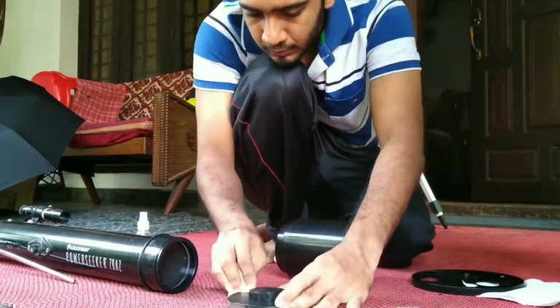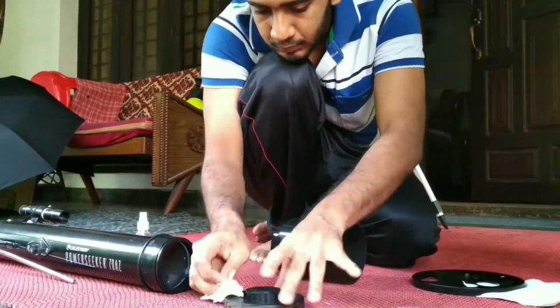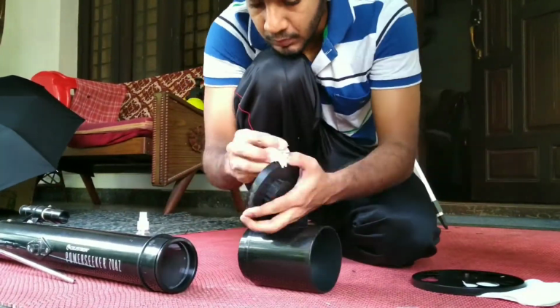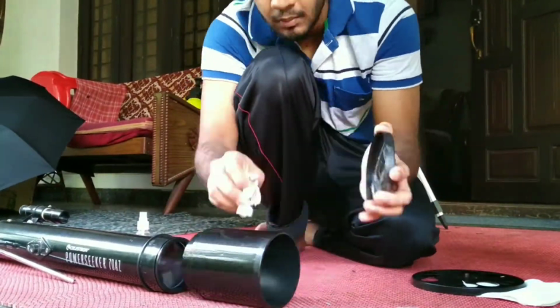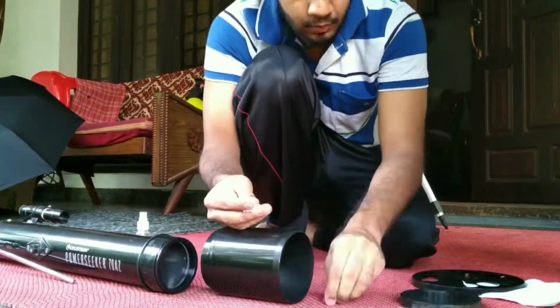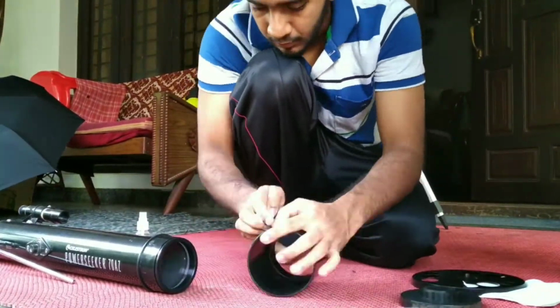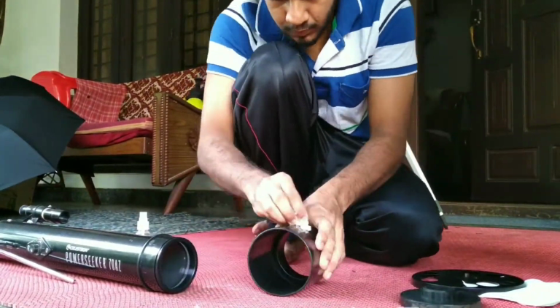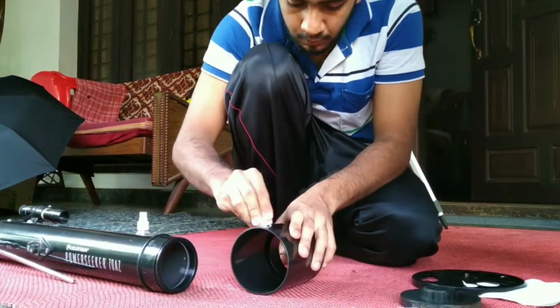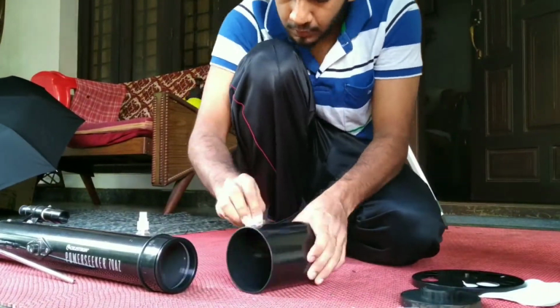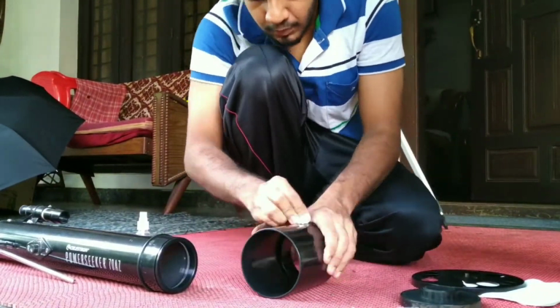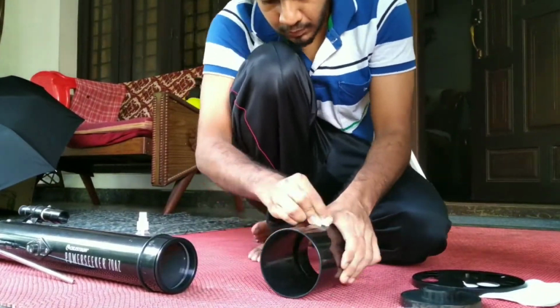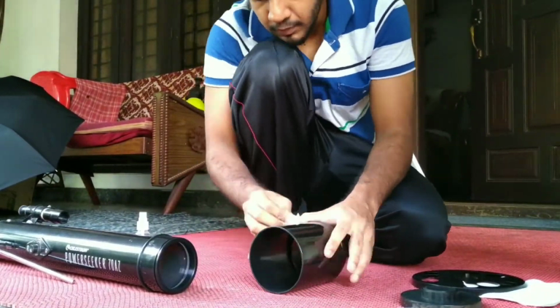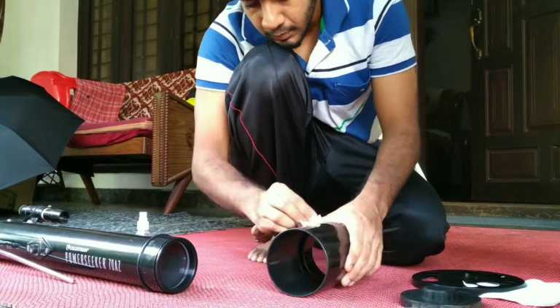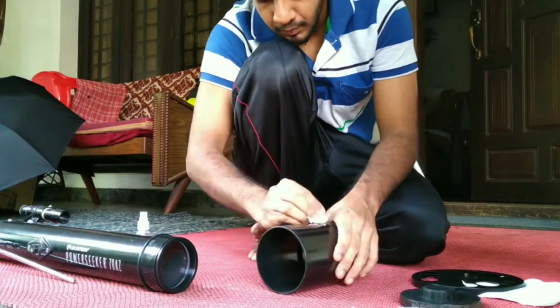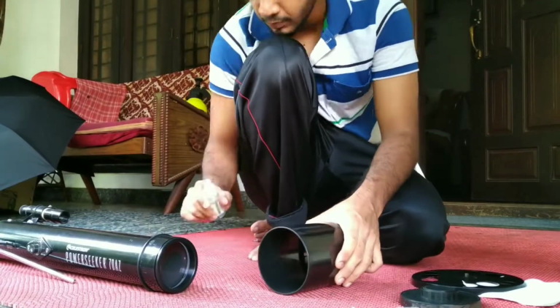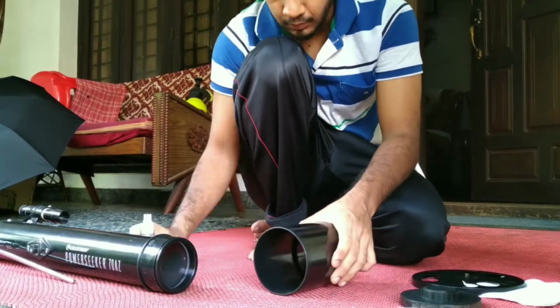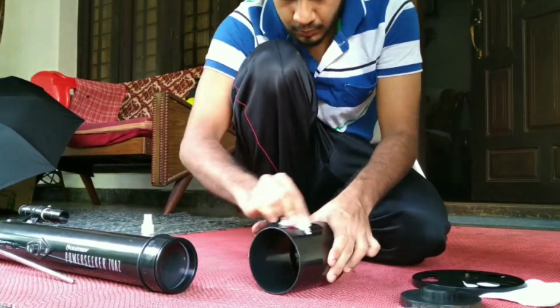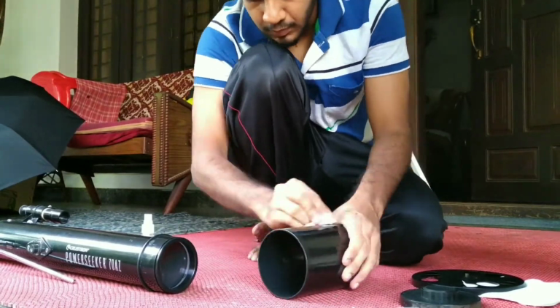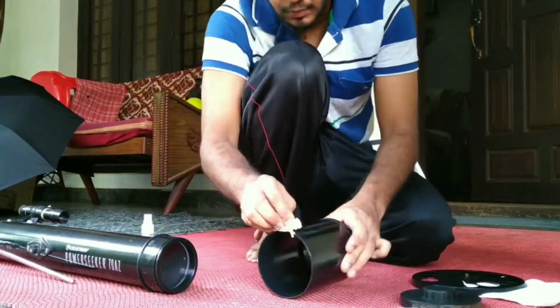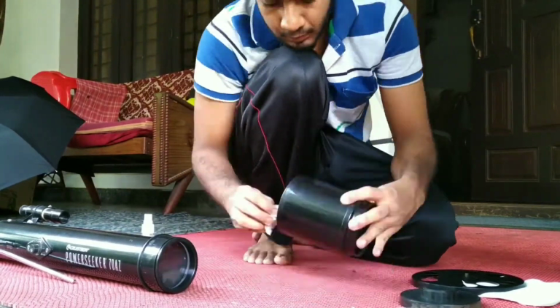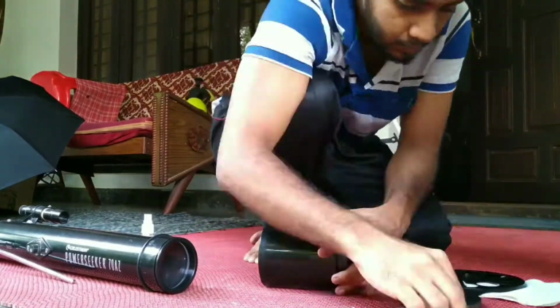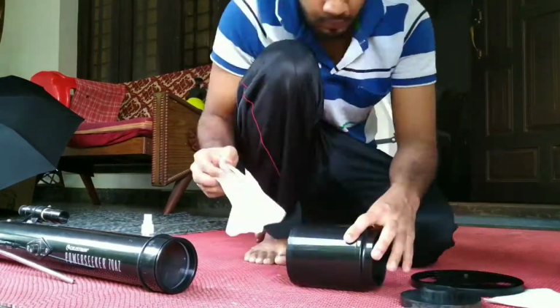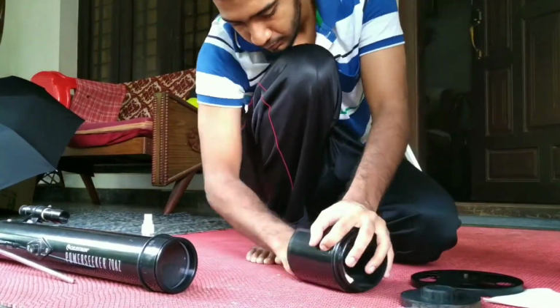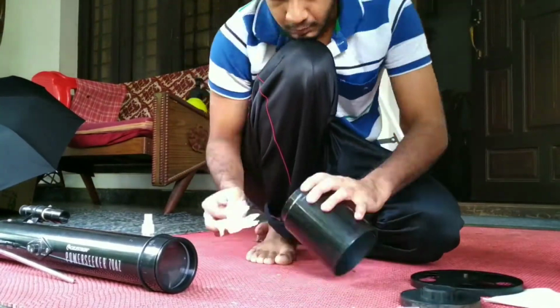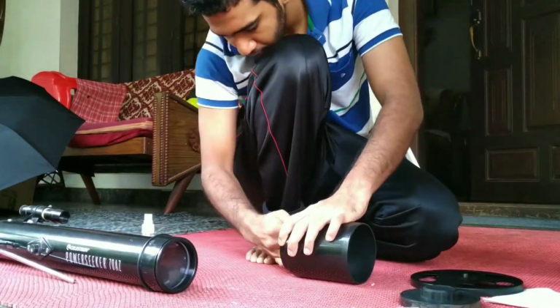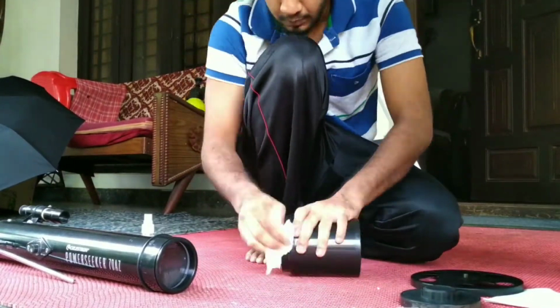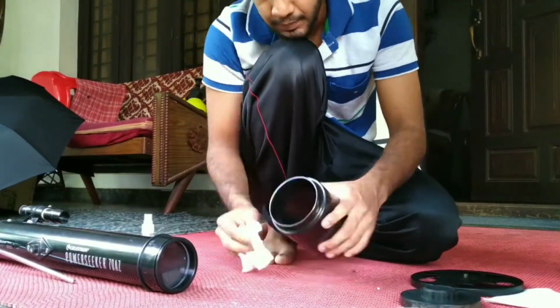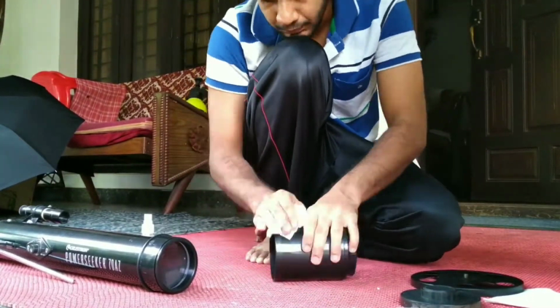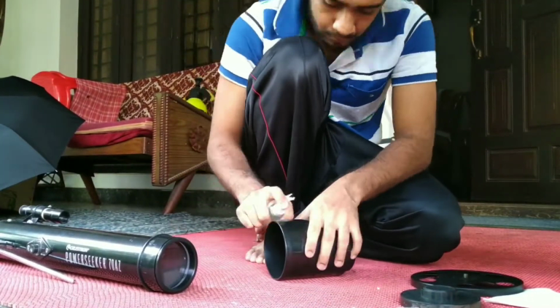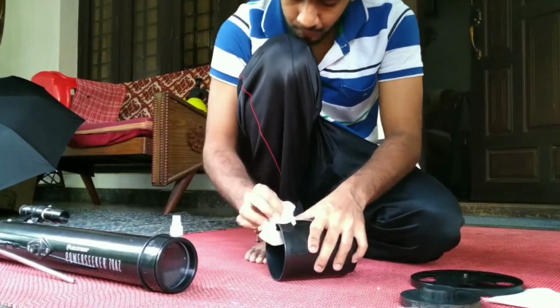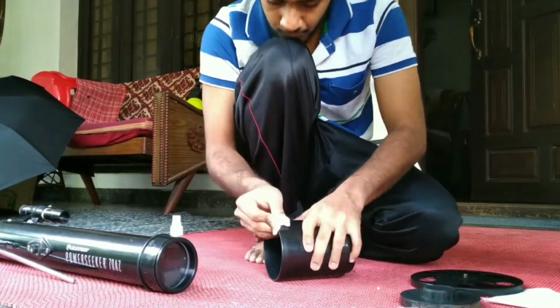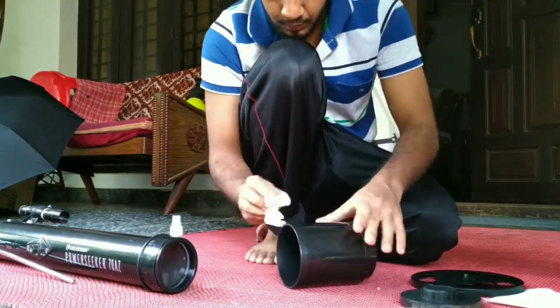Once you're done with the mount, you can move to the optical tube. What I did was take apart the optical tube of all its elements — I took off the finderscope and took off the star diagonal.